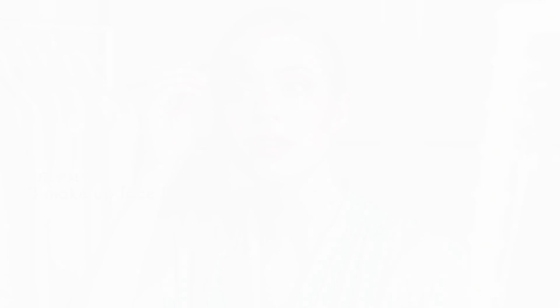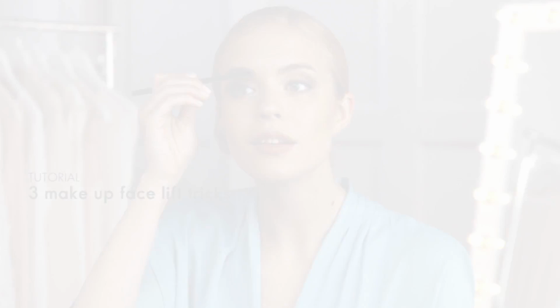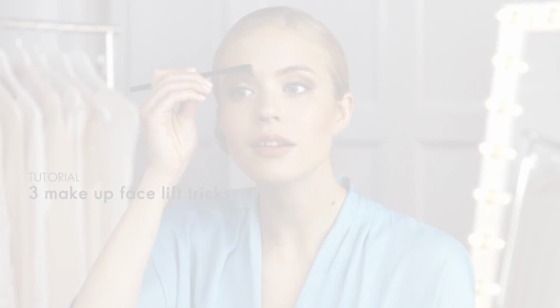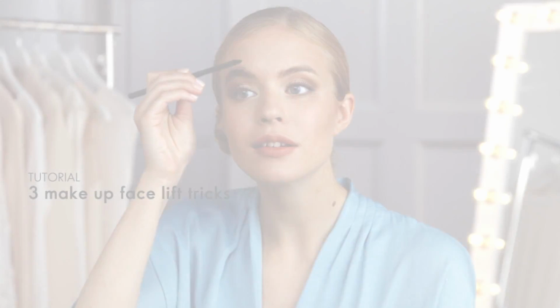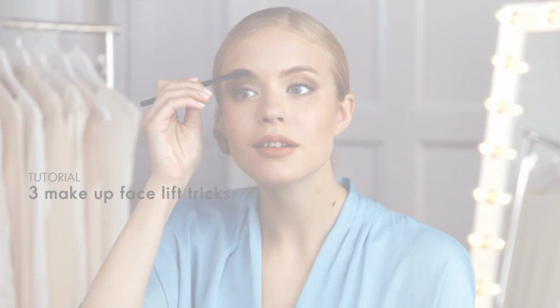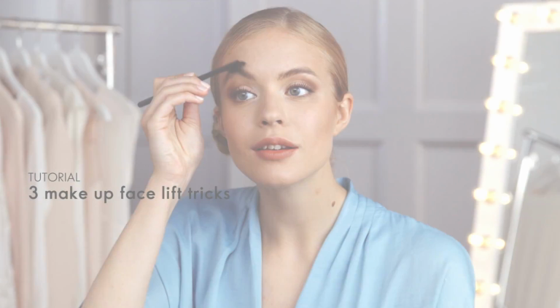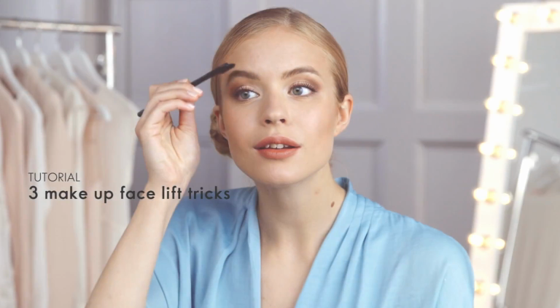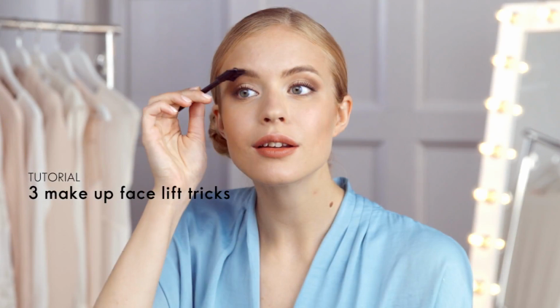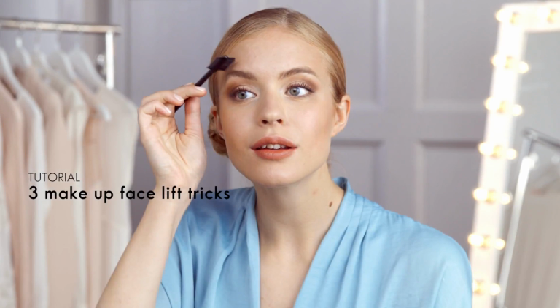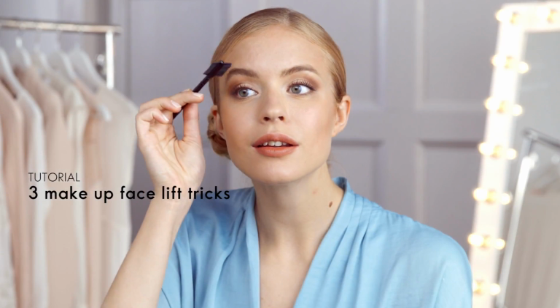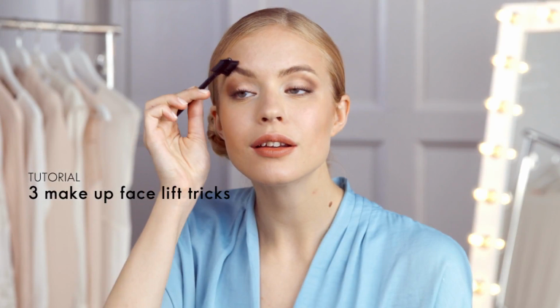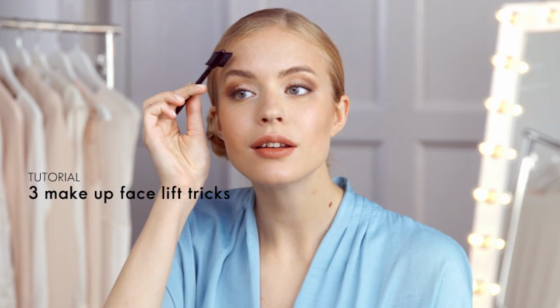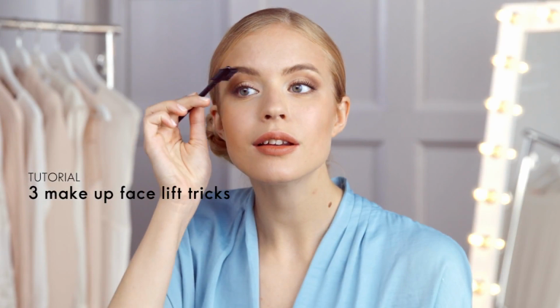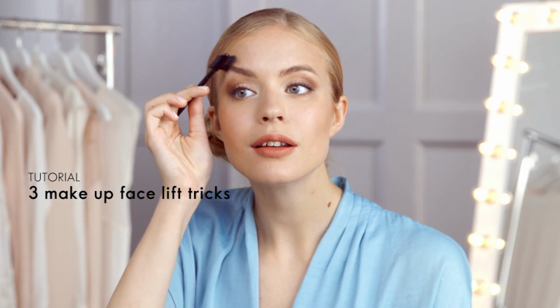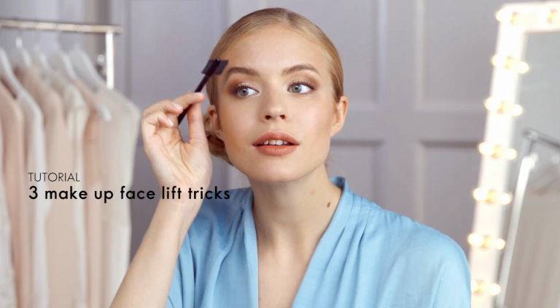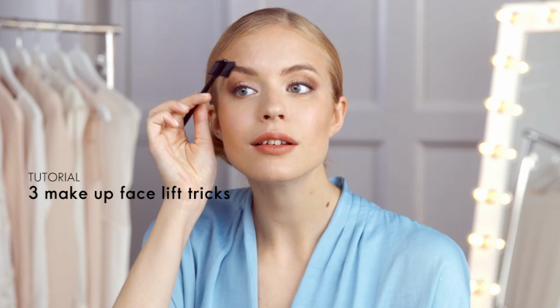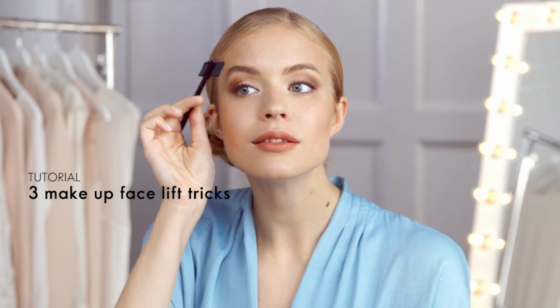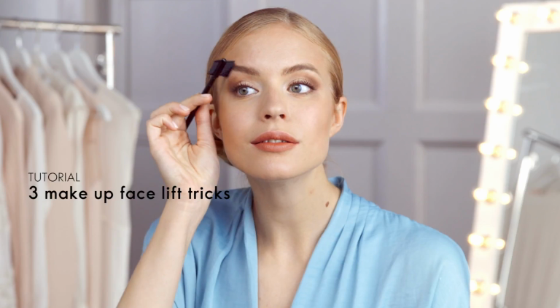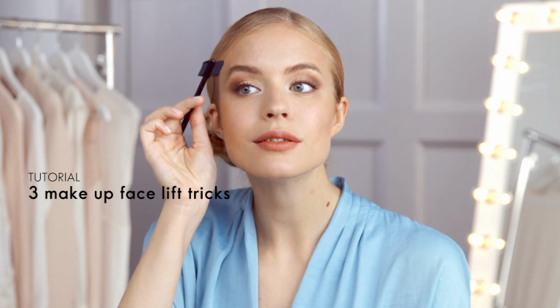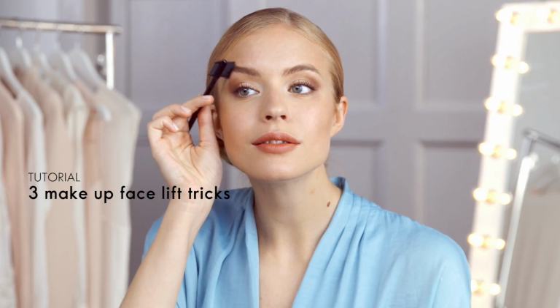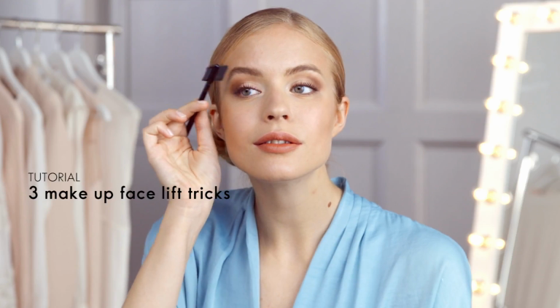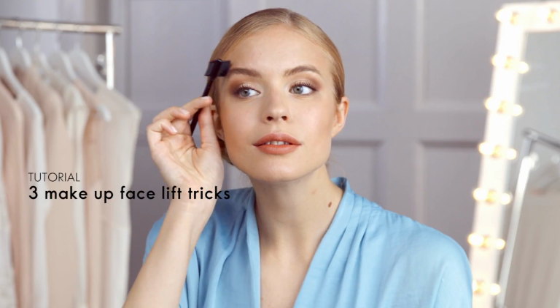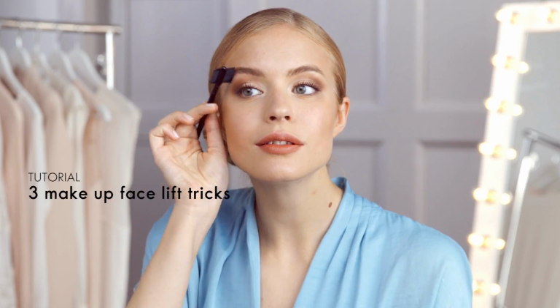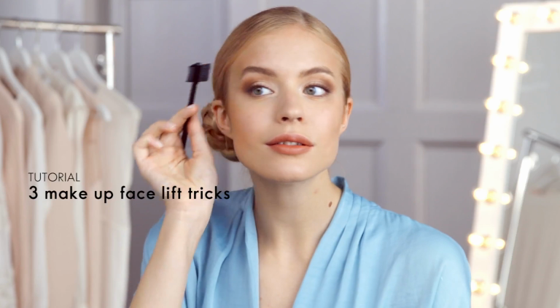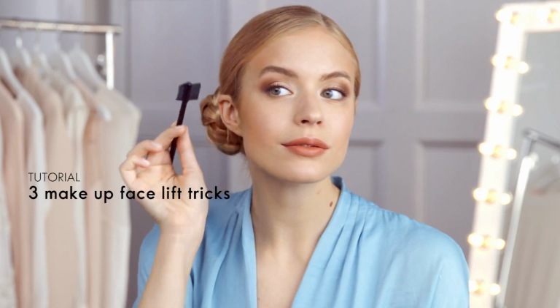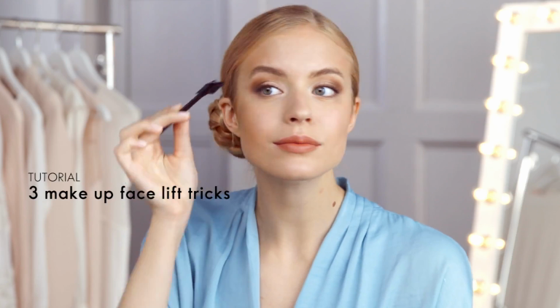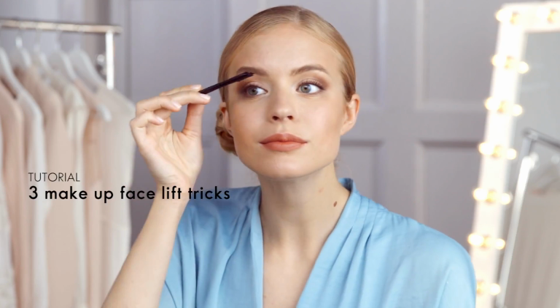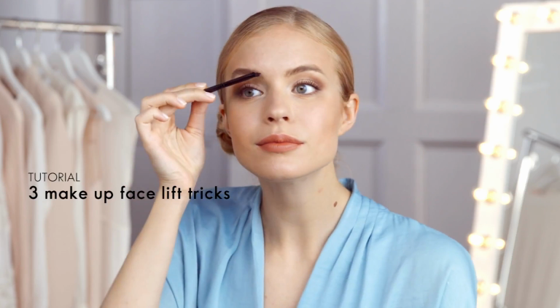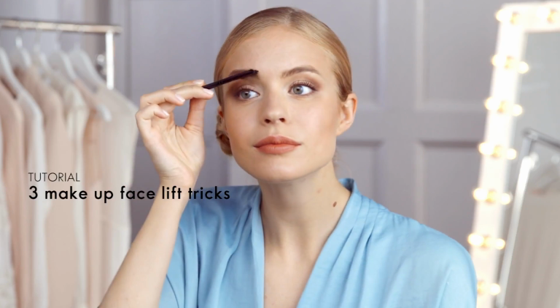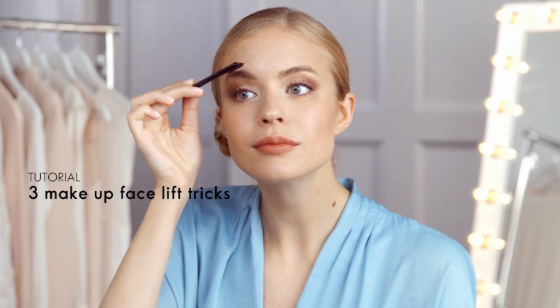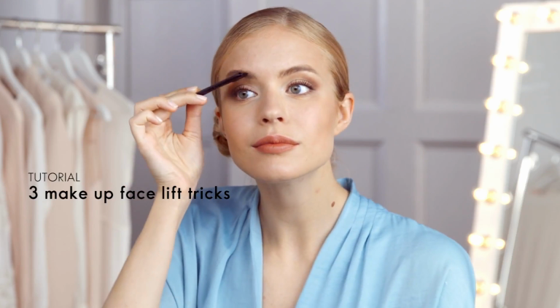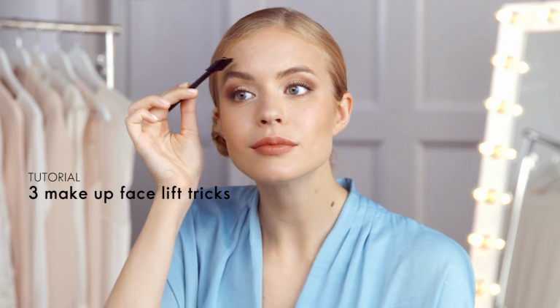In this video we'll show you three makeup tips that will help you create the illusion of a lifted face.